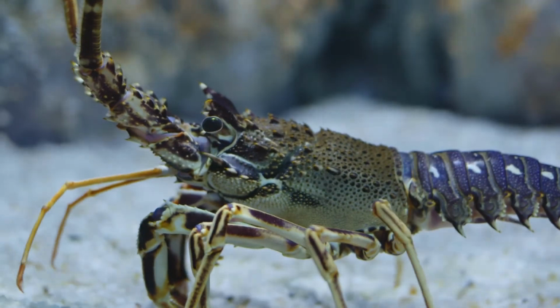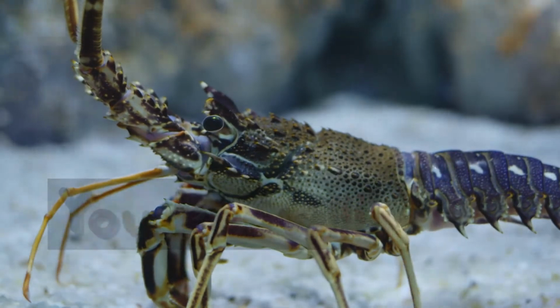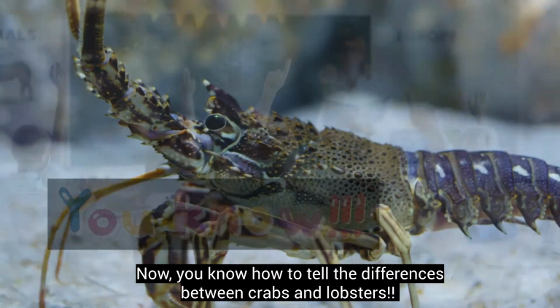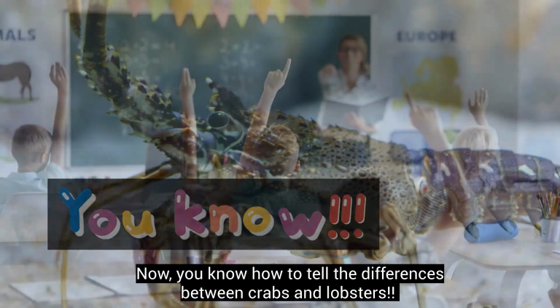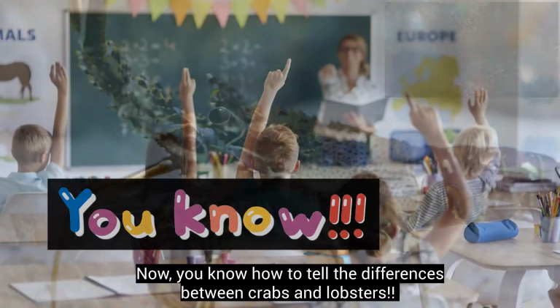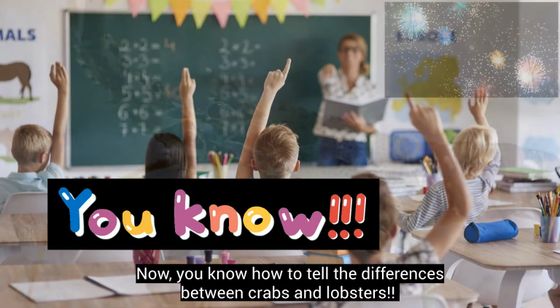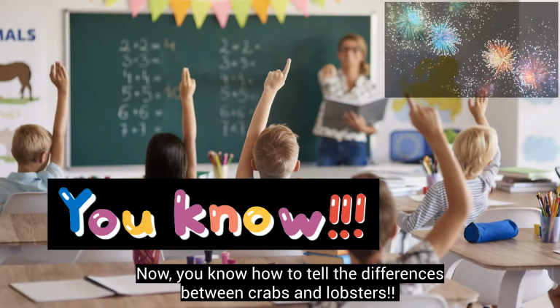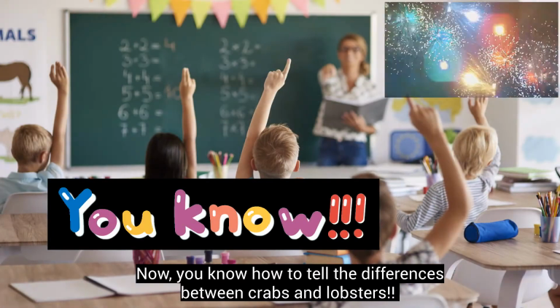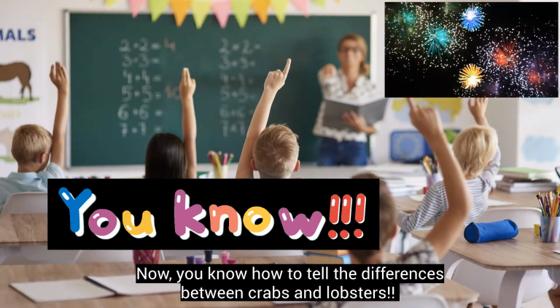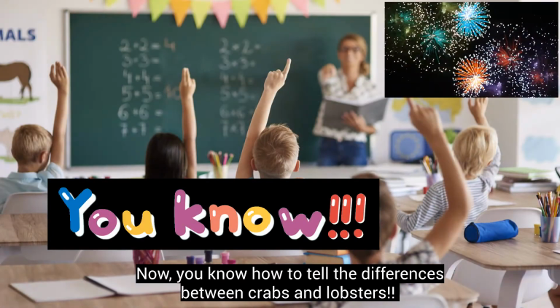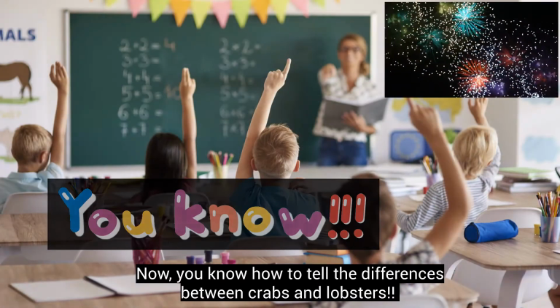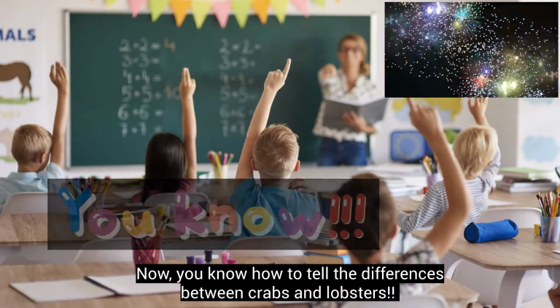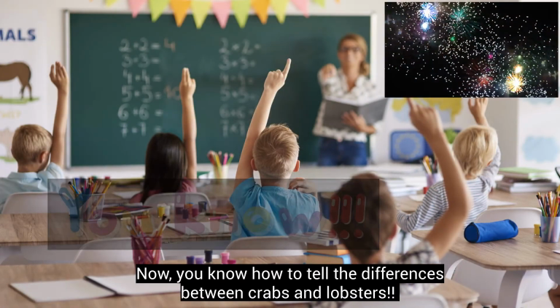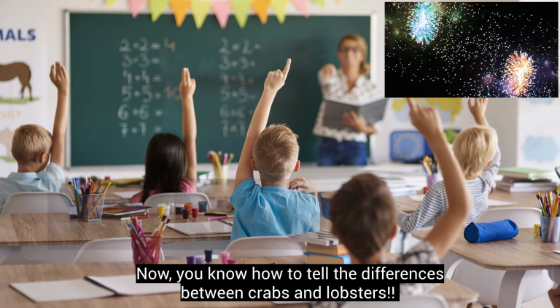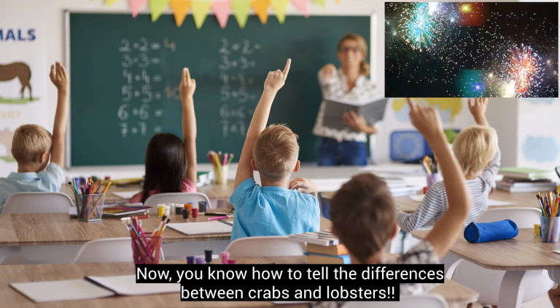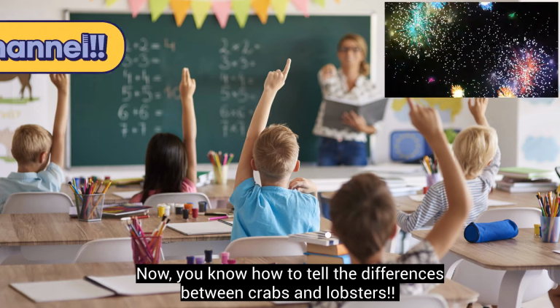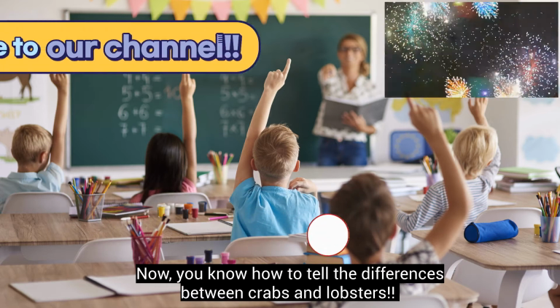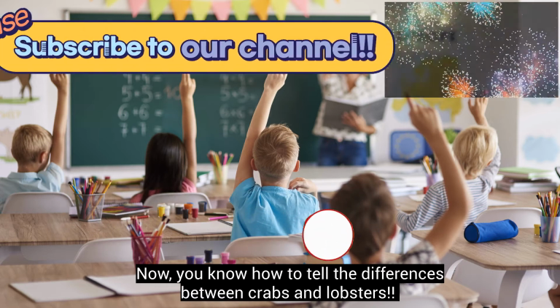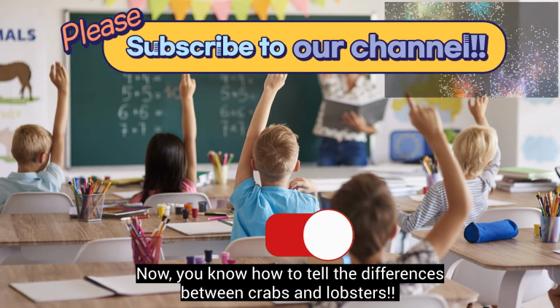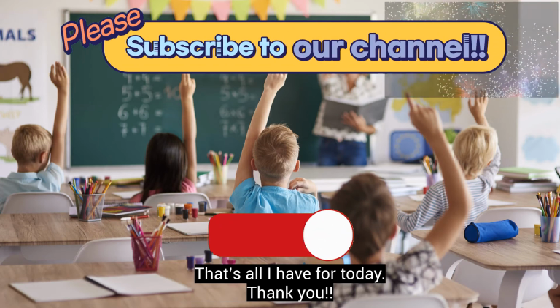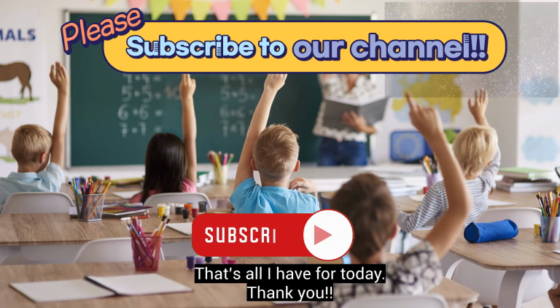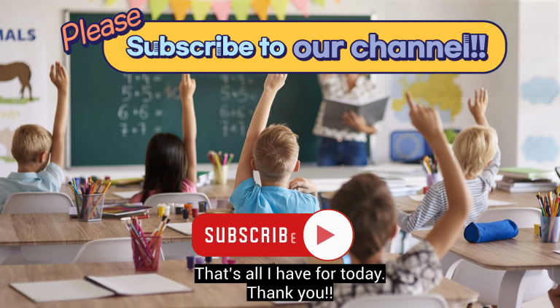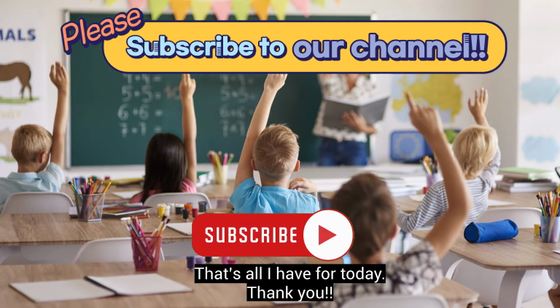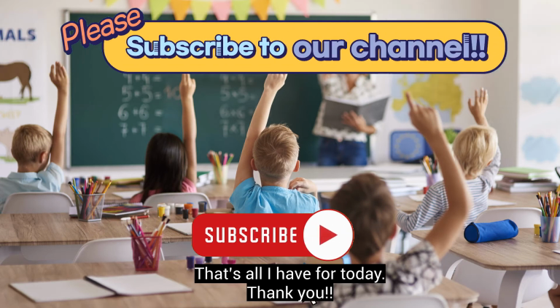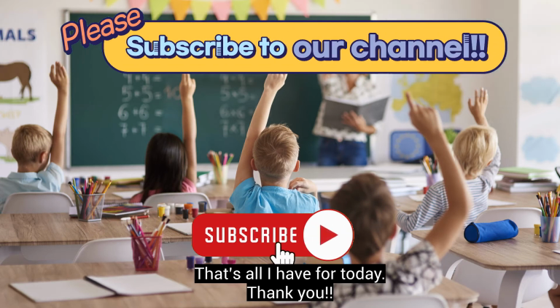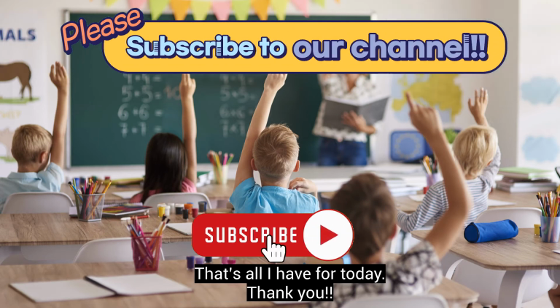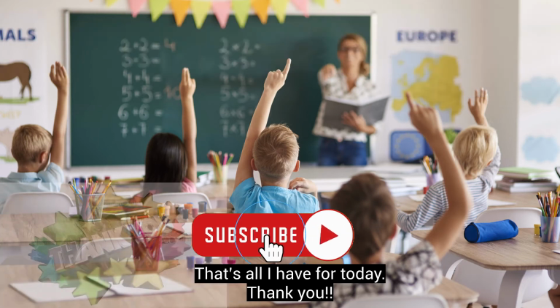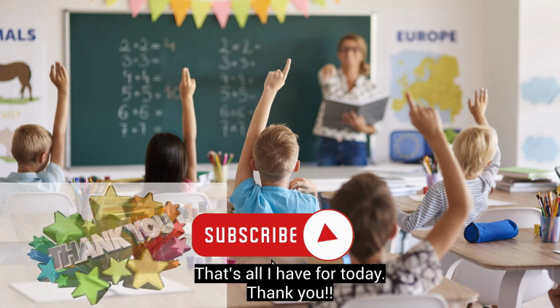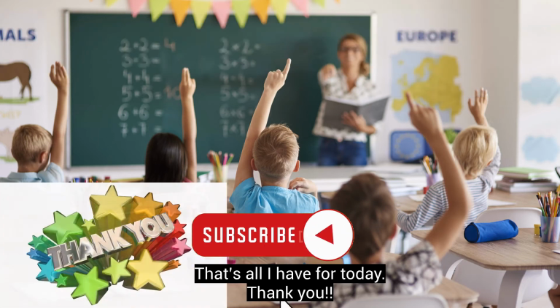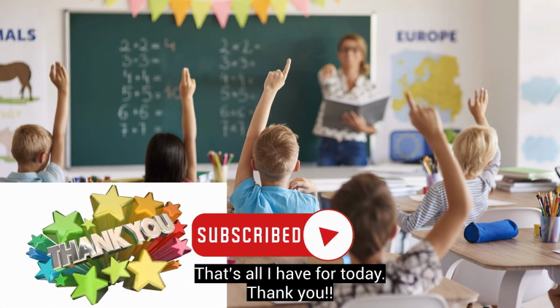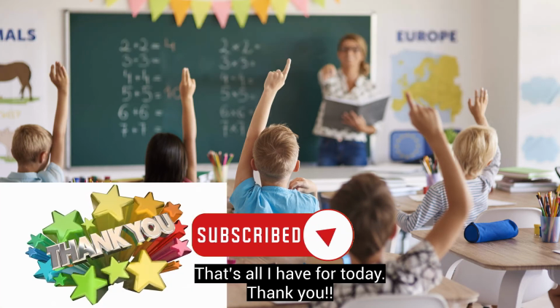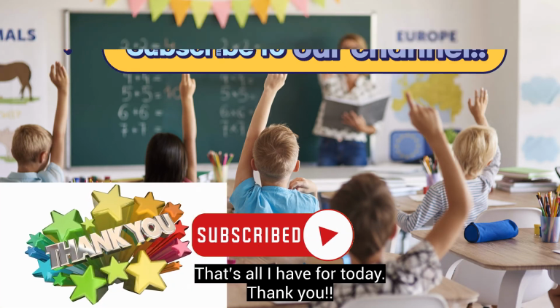Now you know how to tell the differences between crabs and lobsters. That's all I have for today. Thank you!